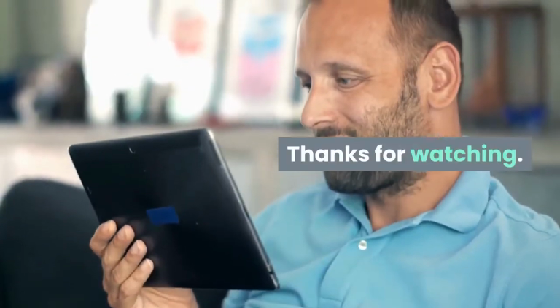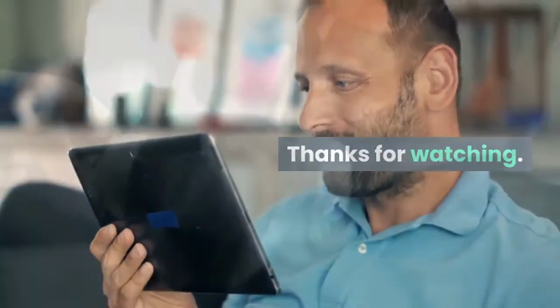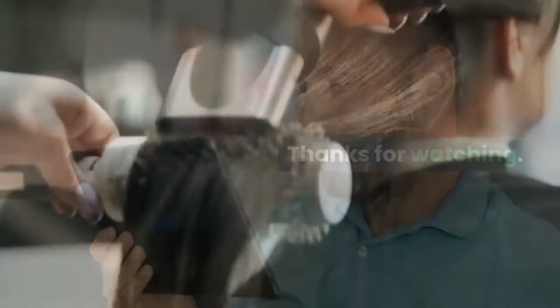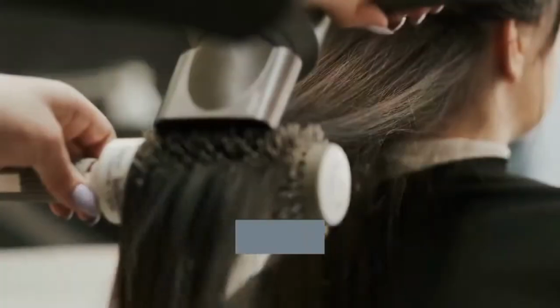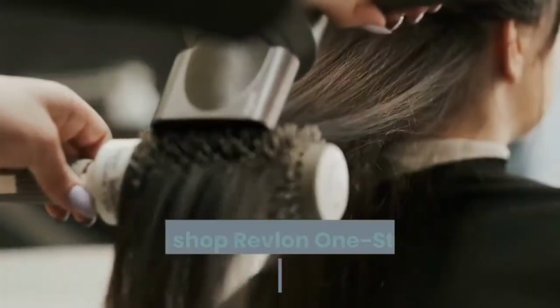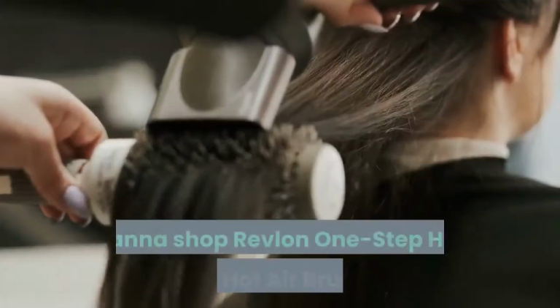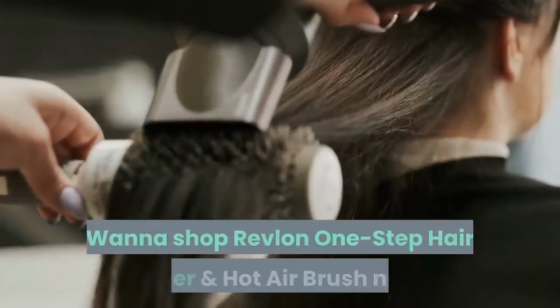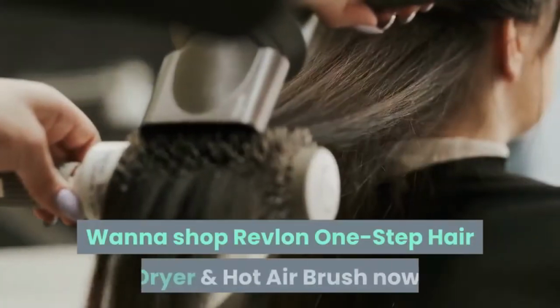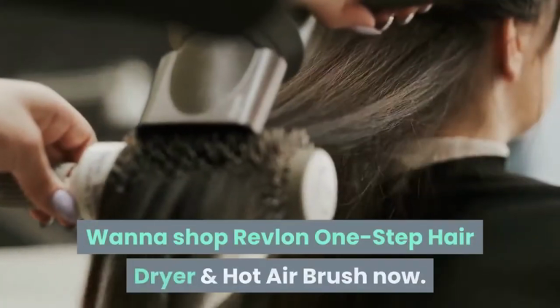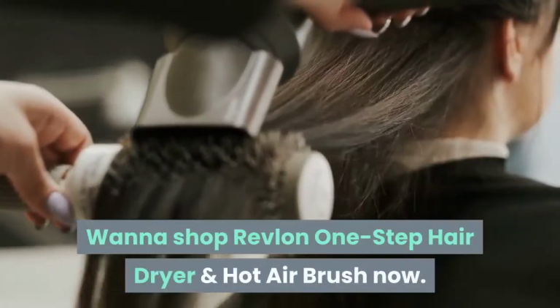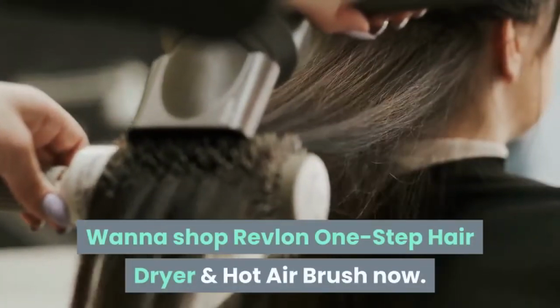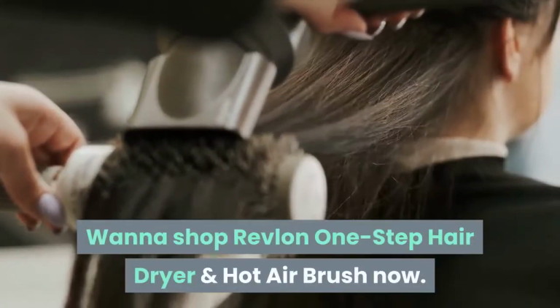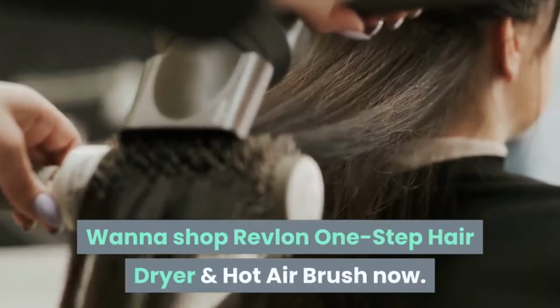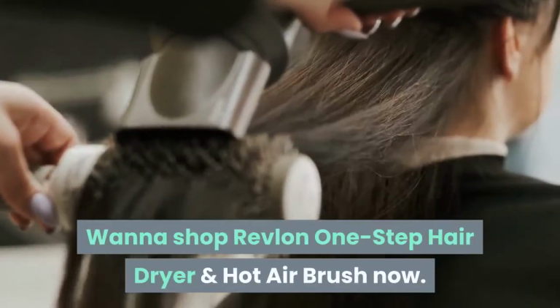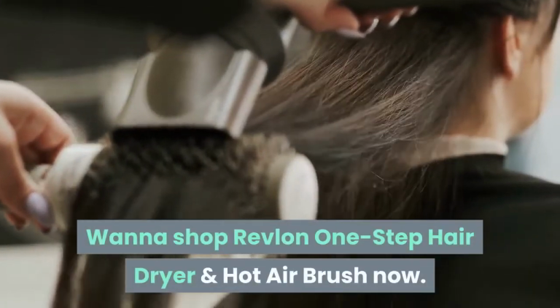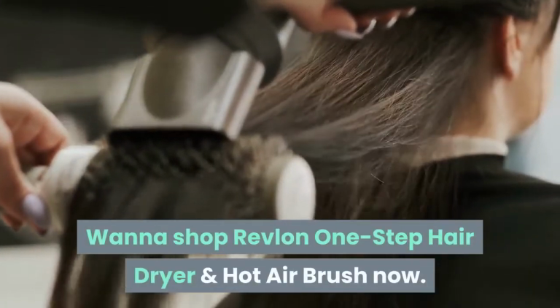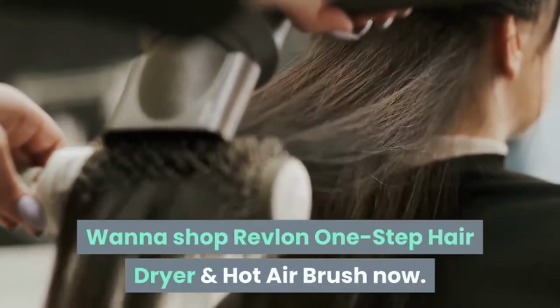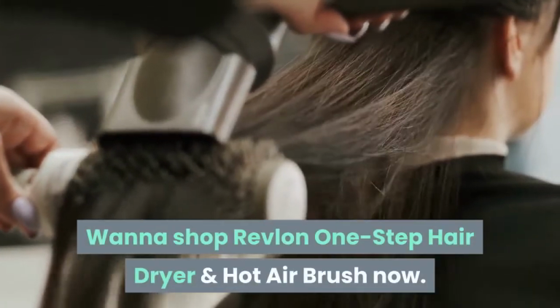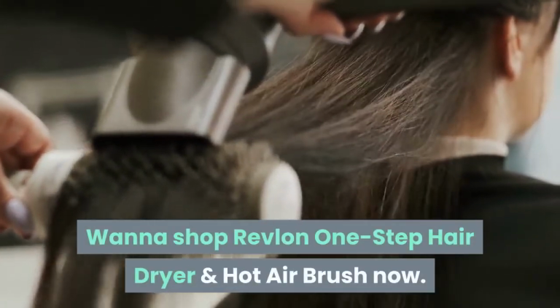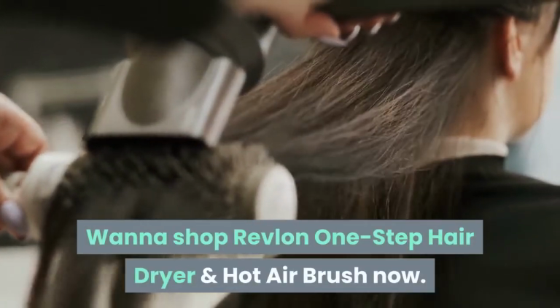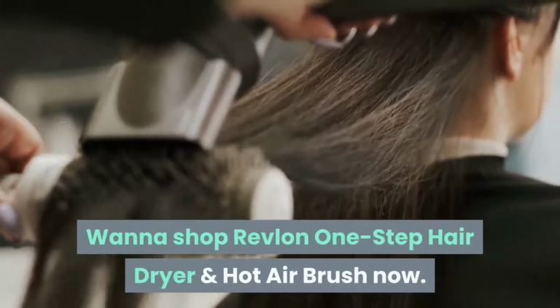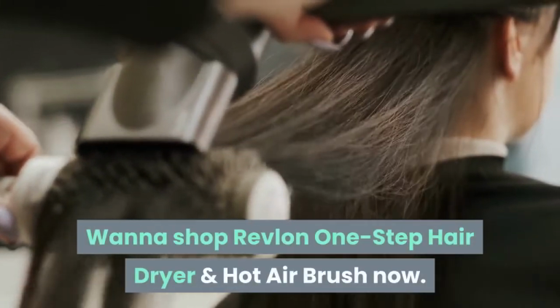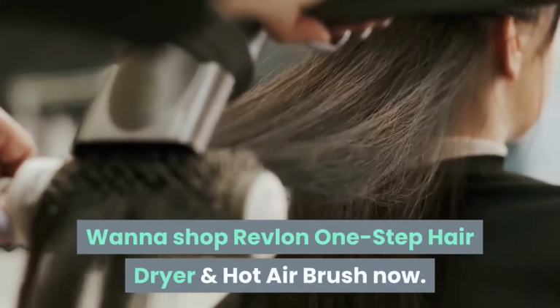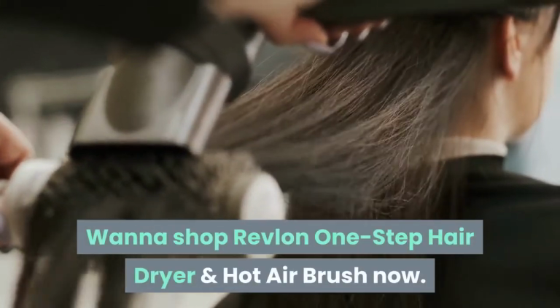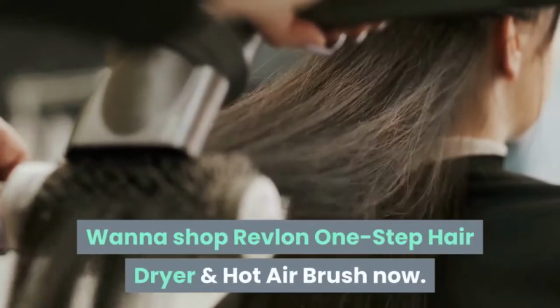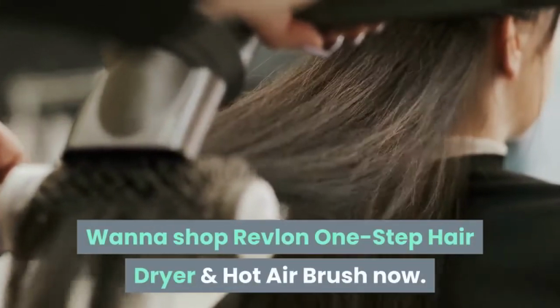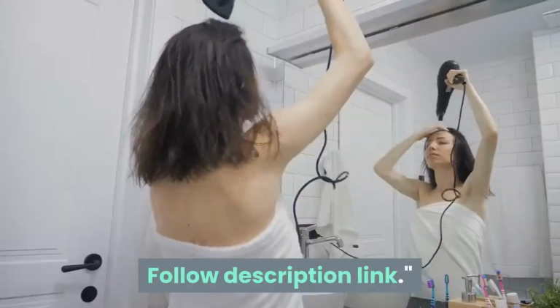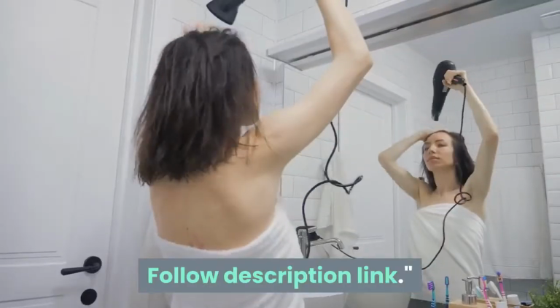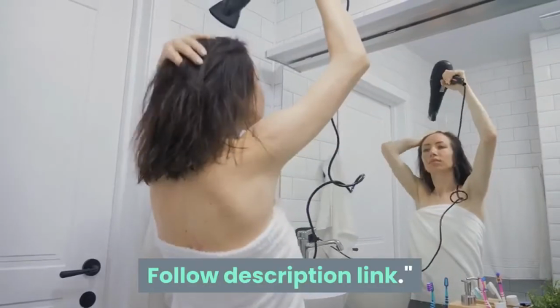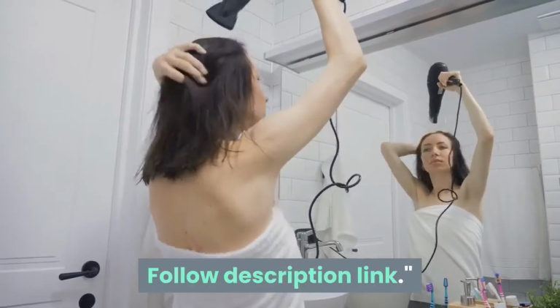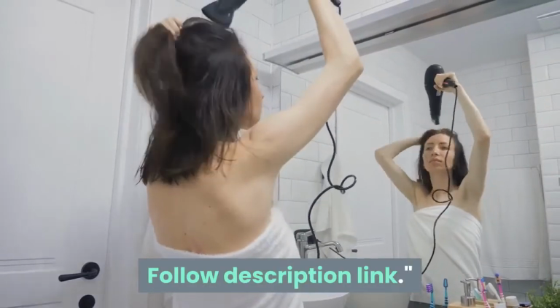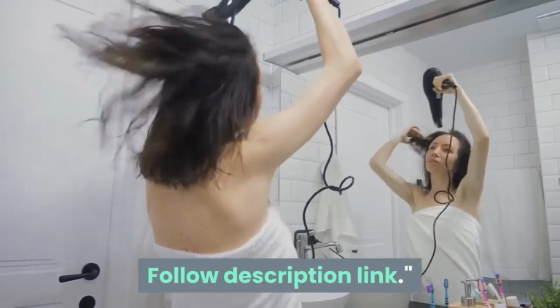Want to shop the Revlon One Step Hair Dryer and Hot Air Brush now? Follow the description link.